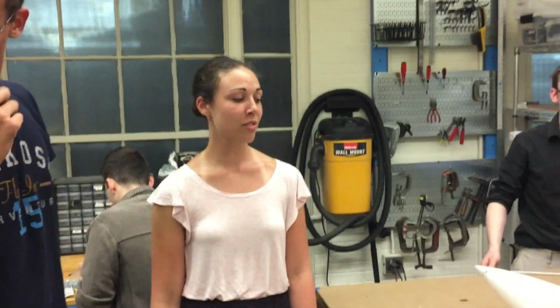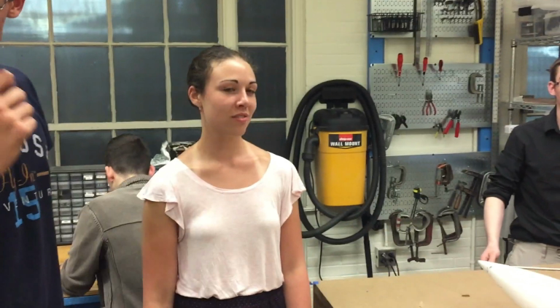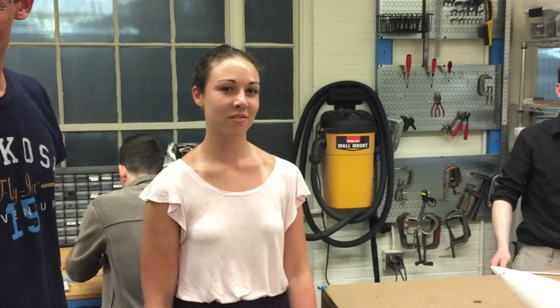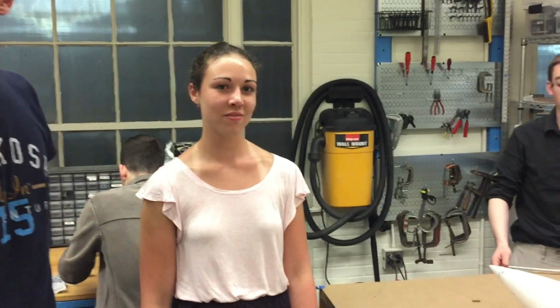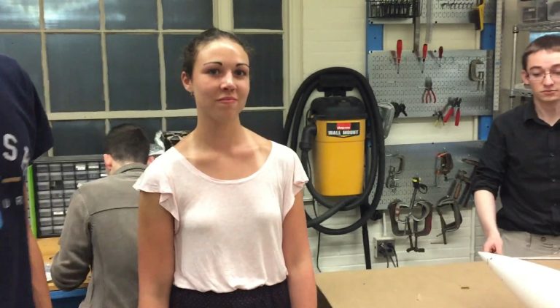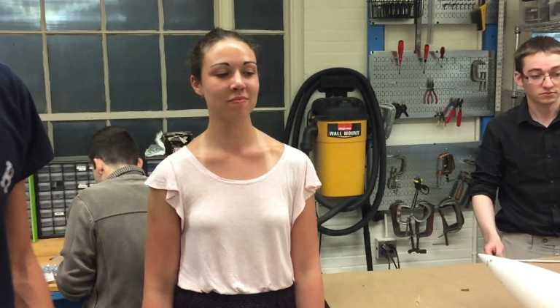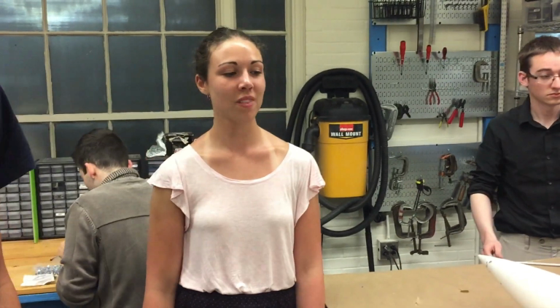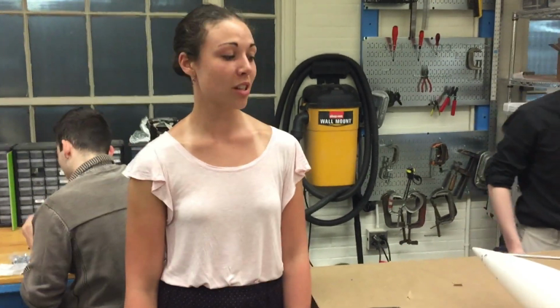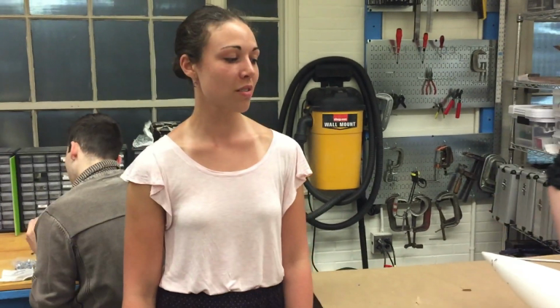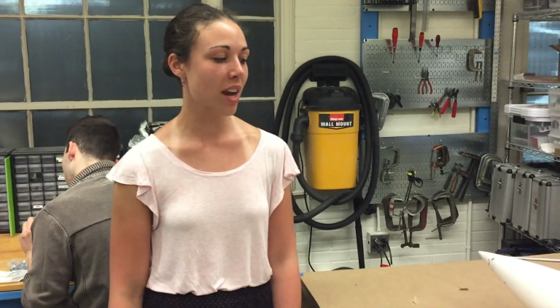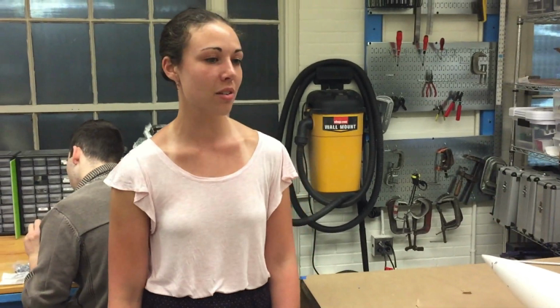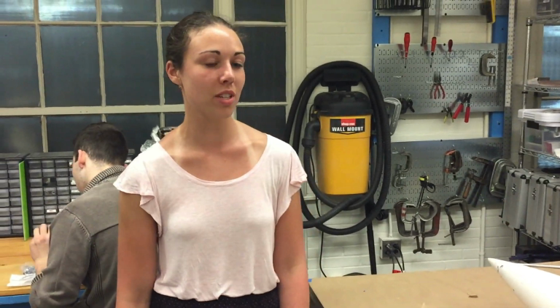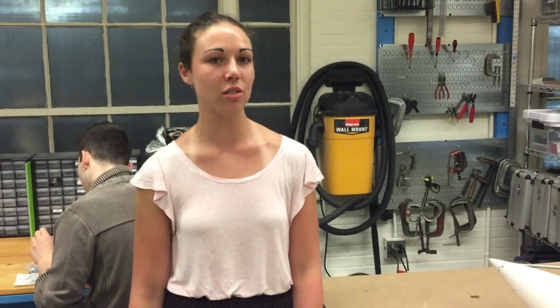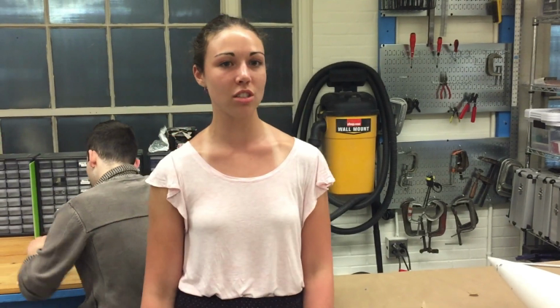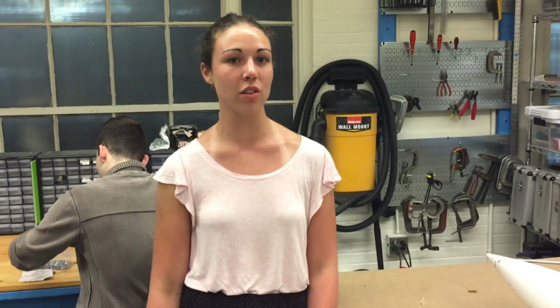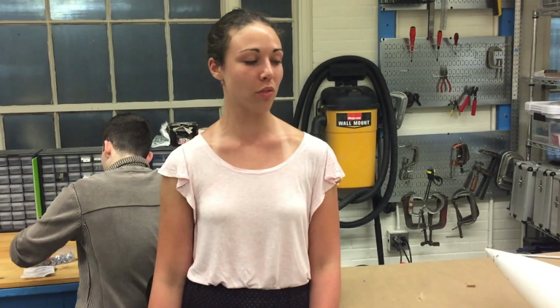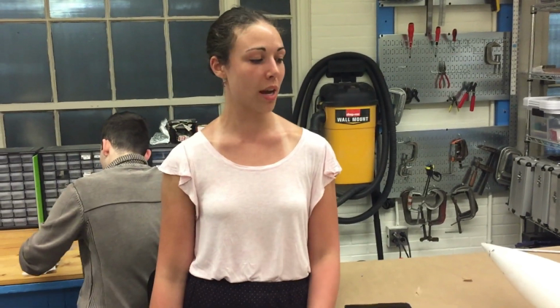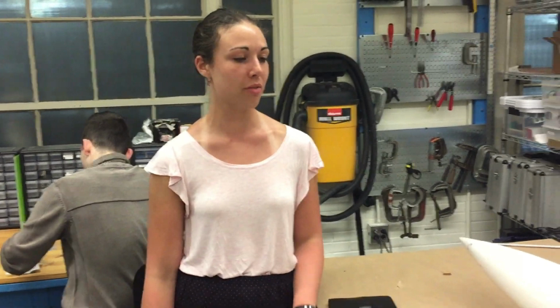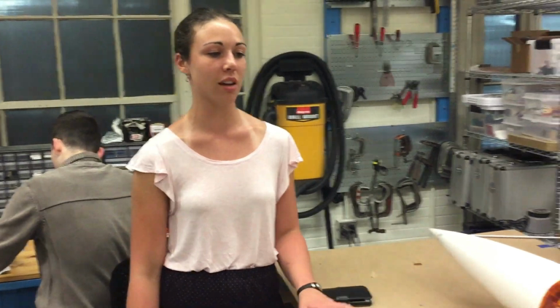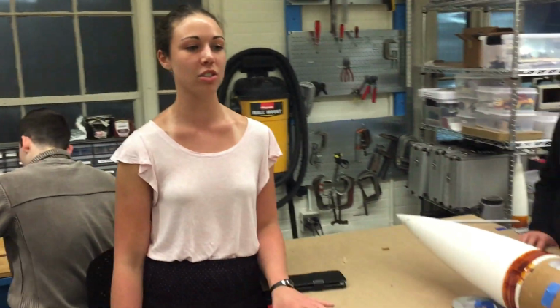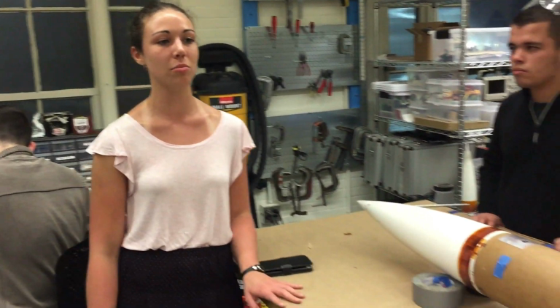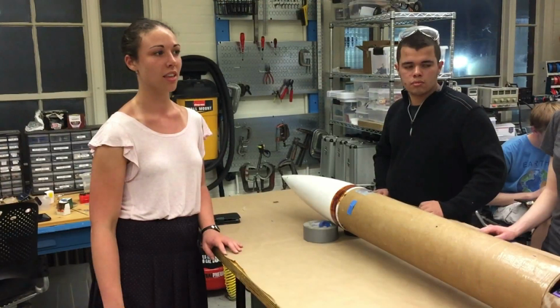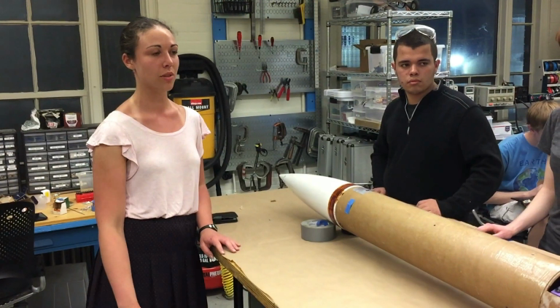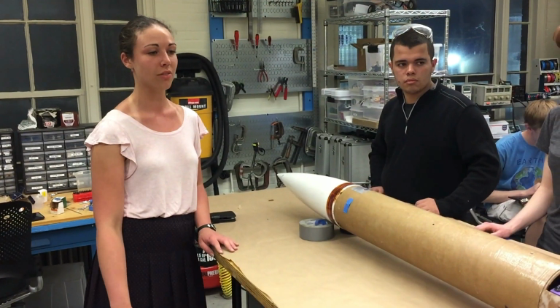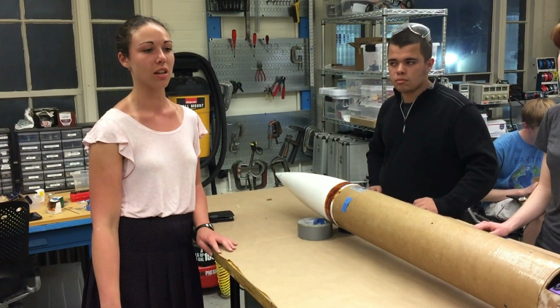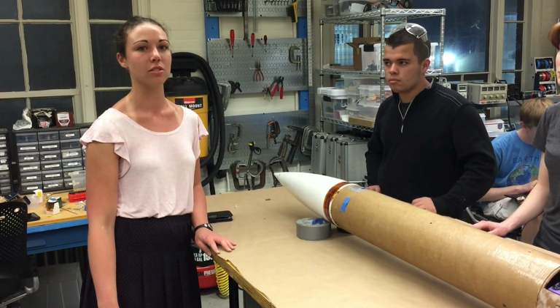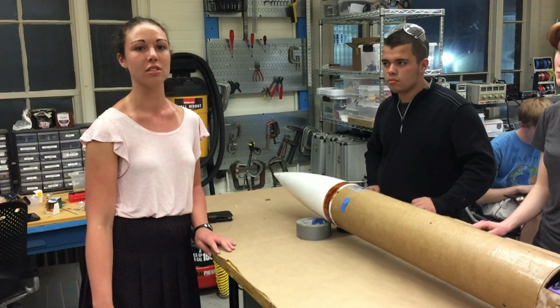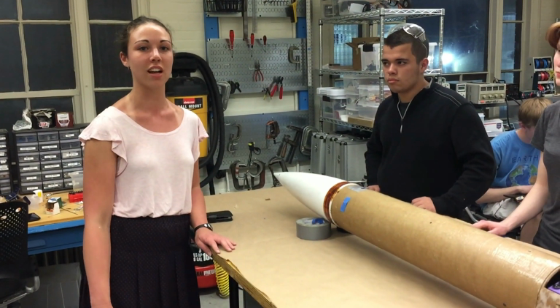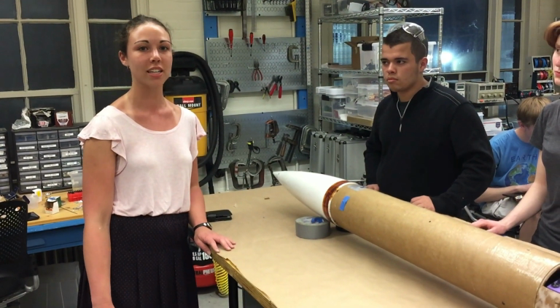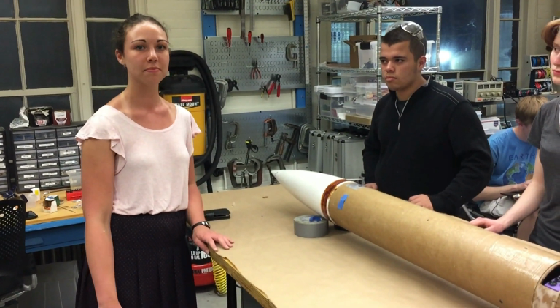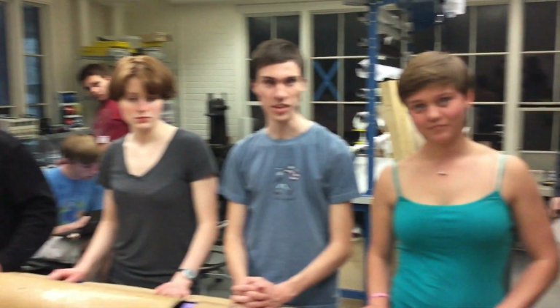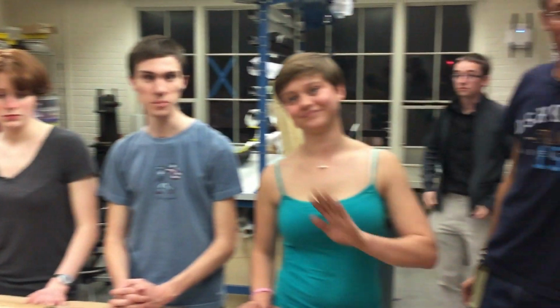Here we have Amy, a member of our structures team. For the structure of the rocket, we chose to do an overwrap of Phenolic 2. Thank you everyone for giving us a recap.